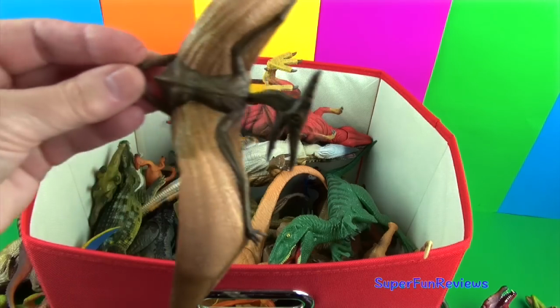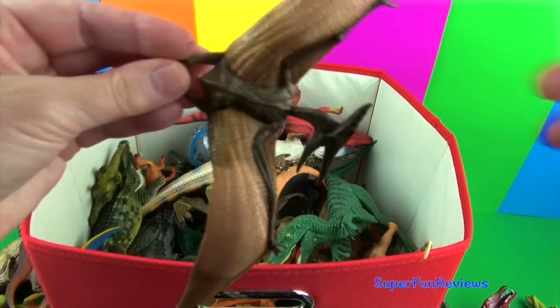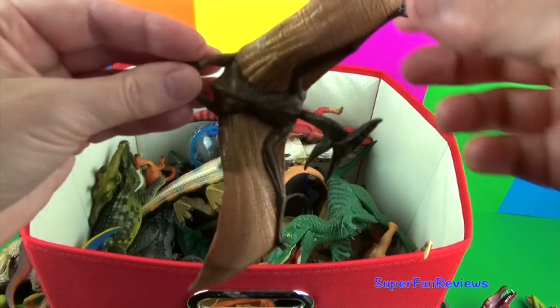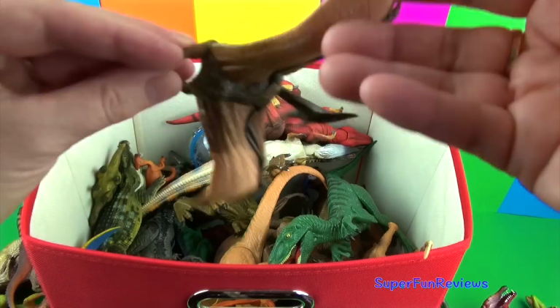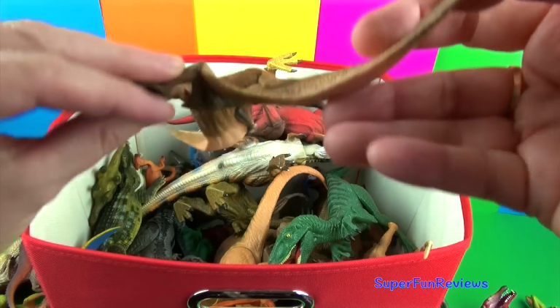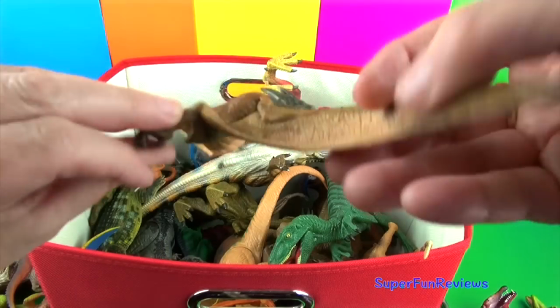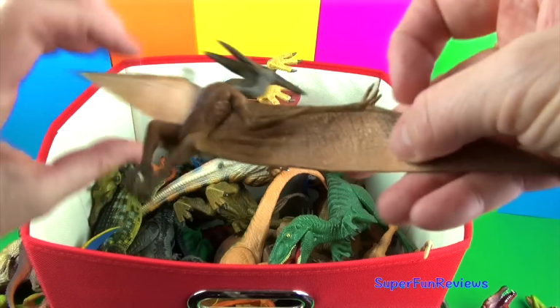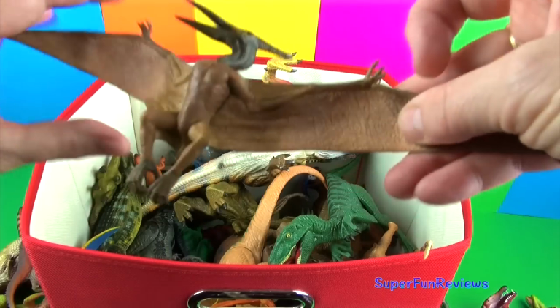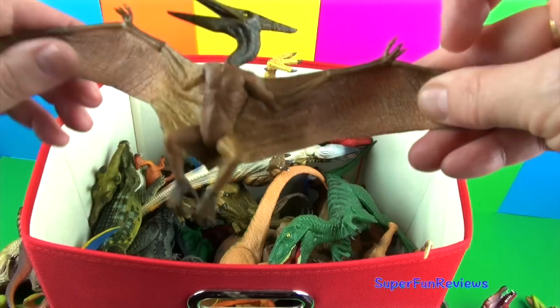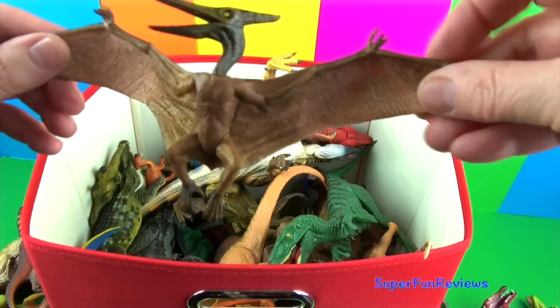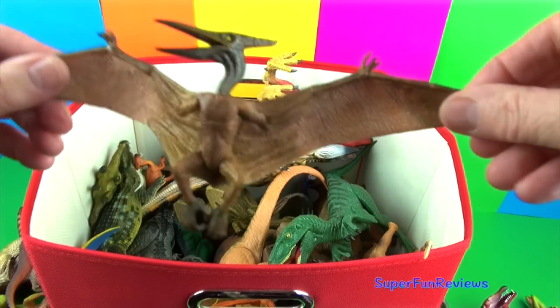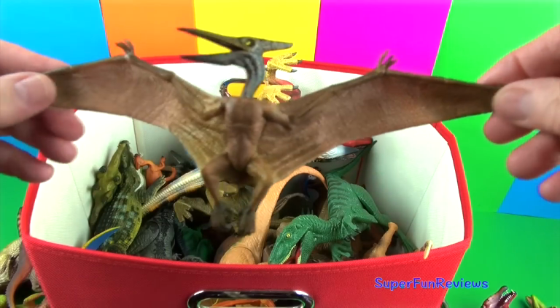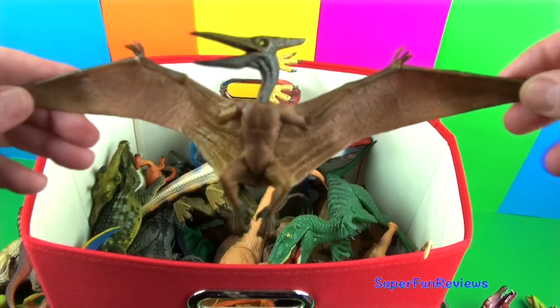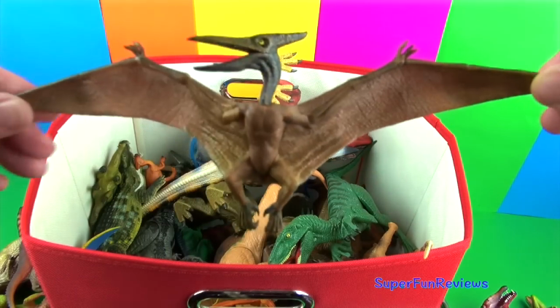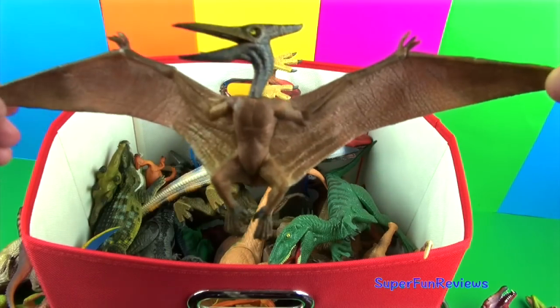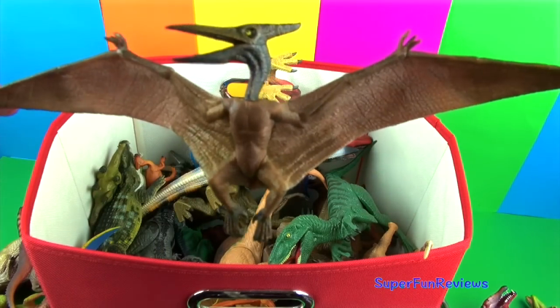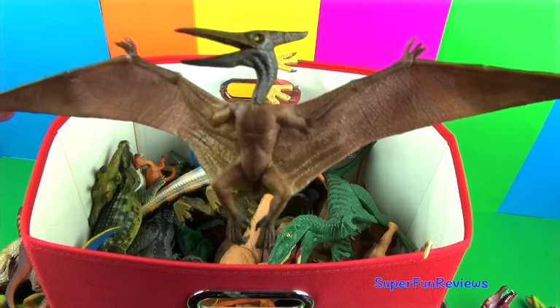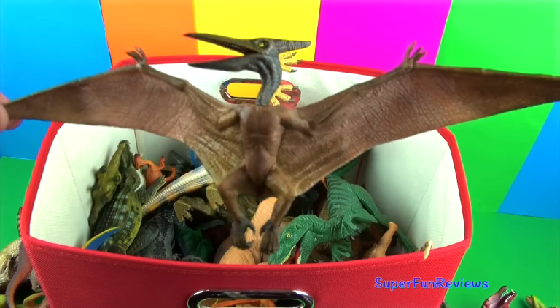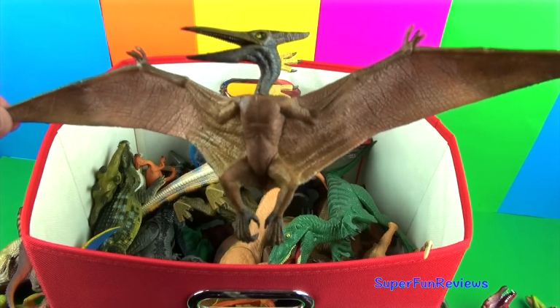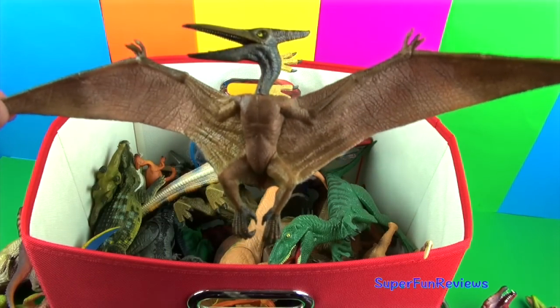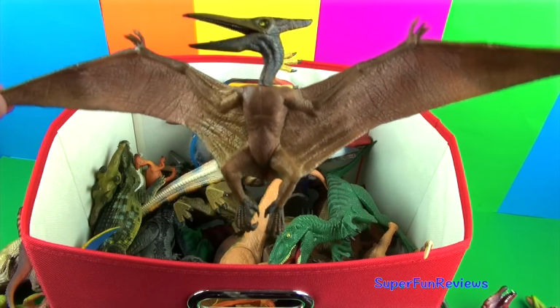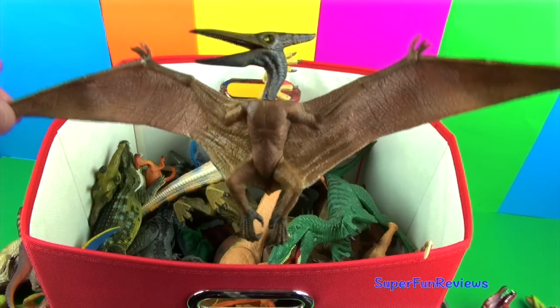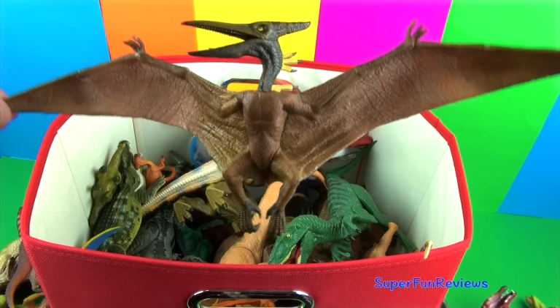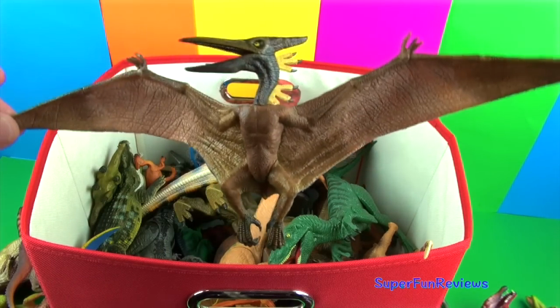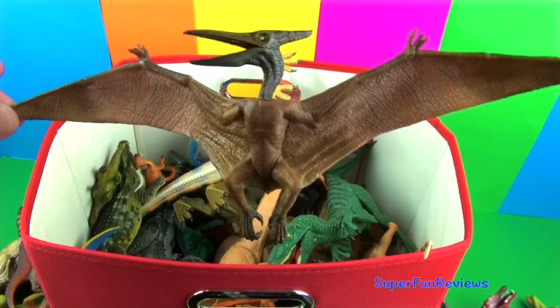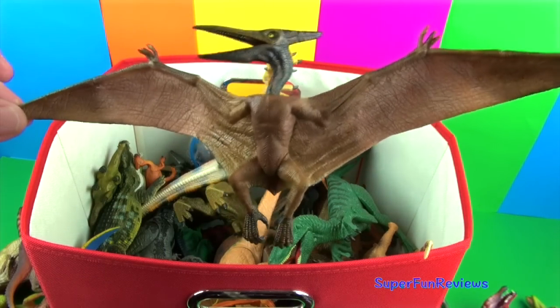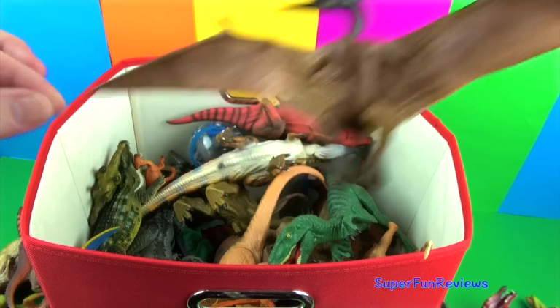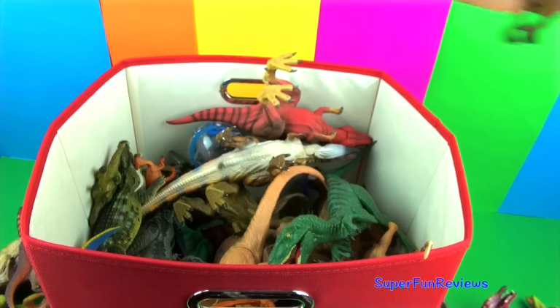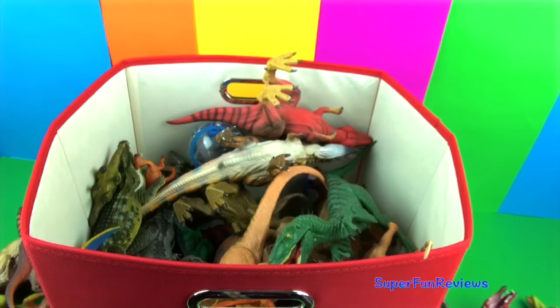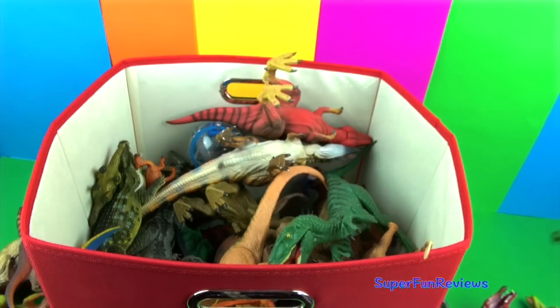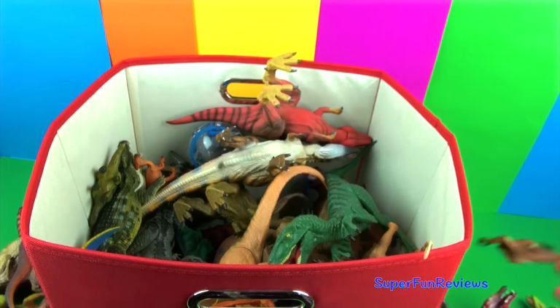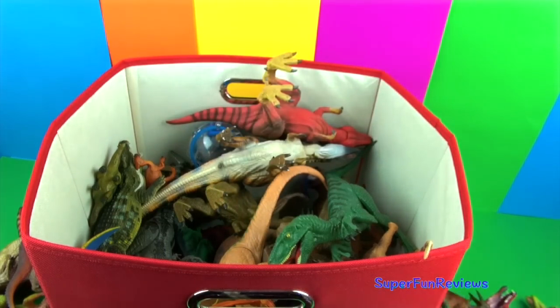Pteranodon may have hunted like a modern-day pelican, scooping fish up out of the water with its very sharp beak.